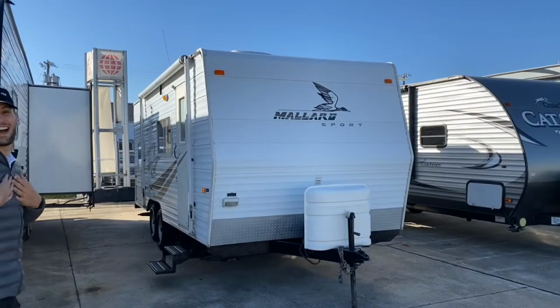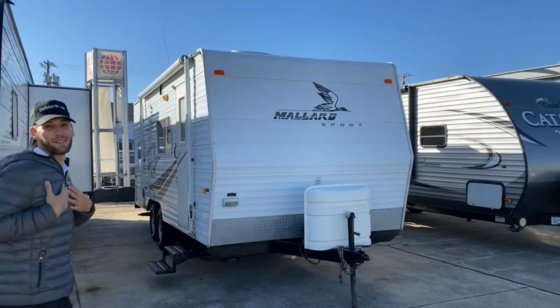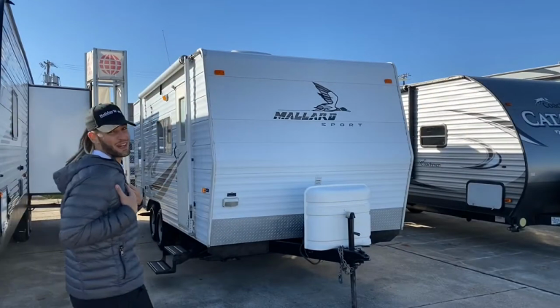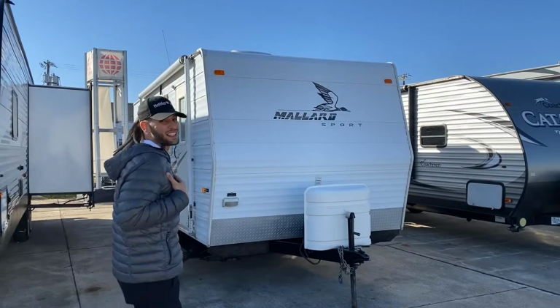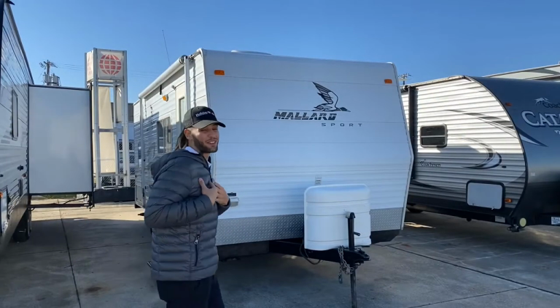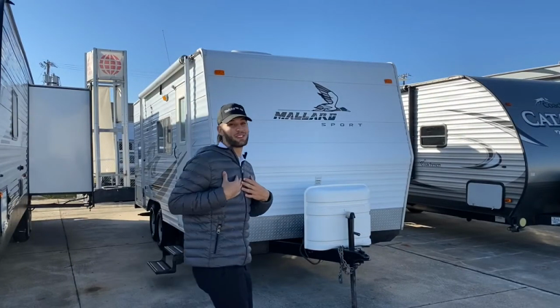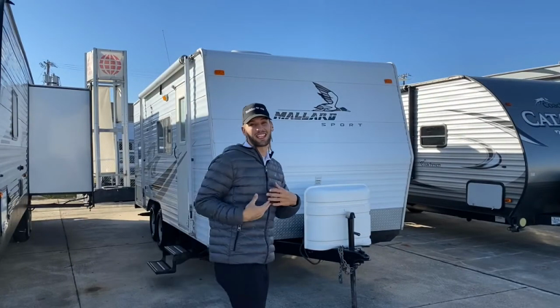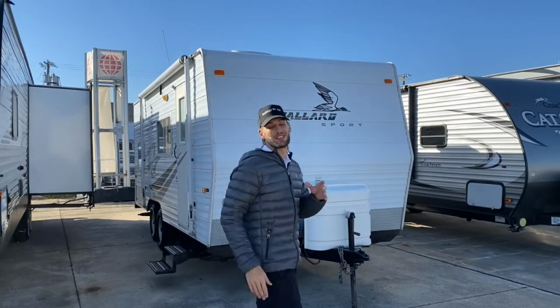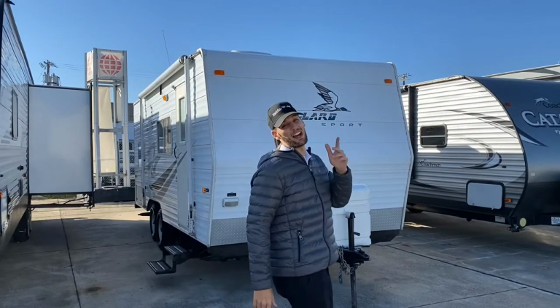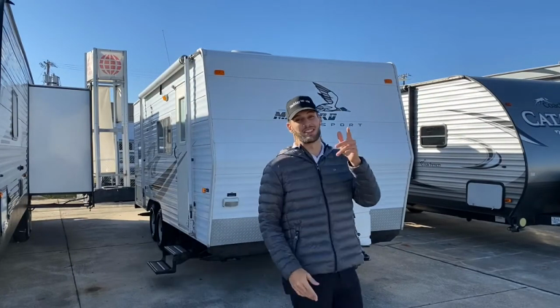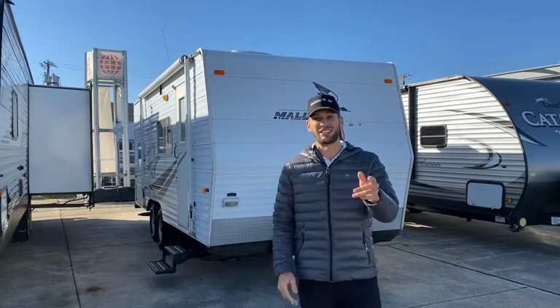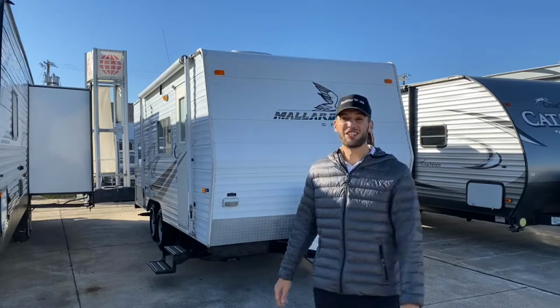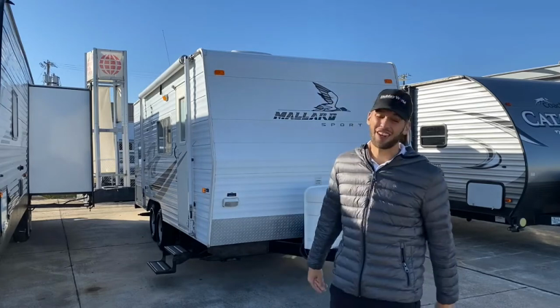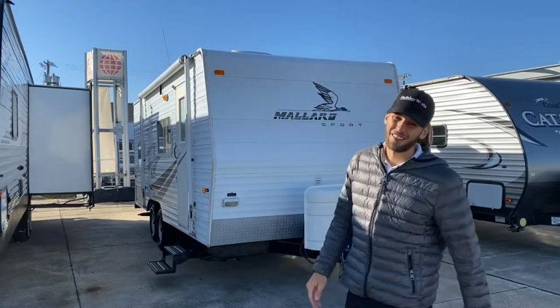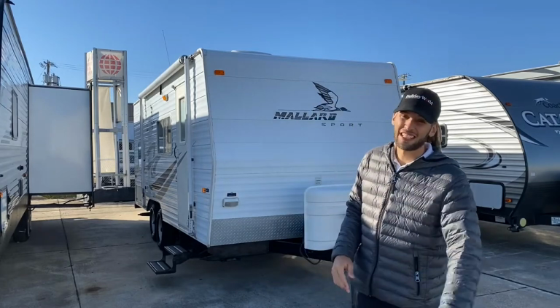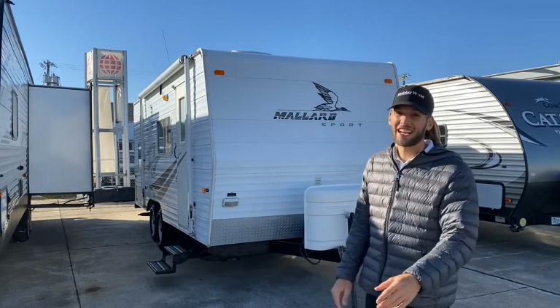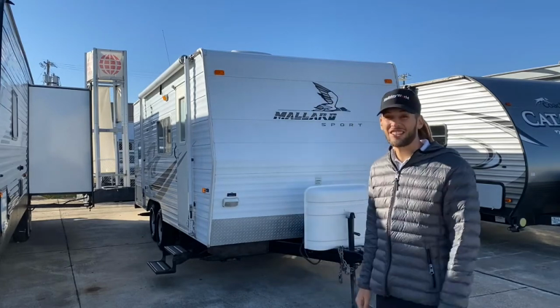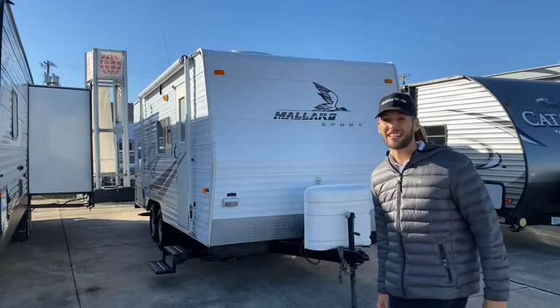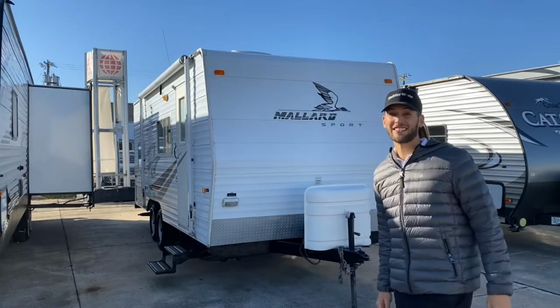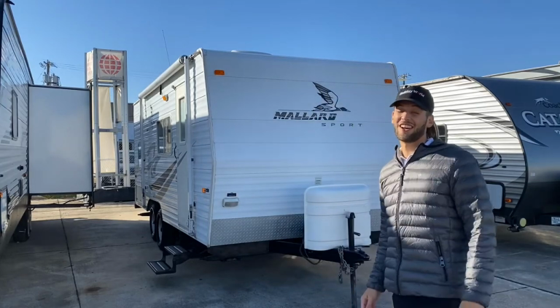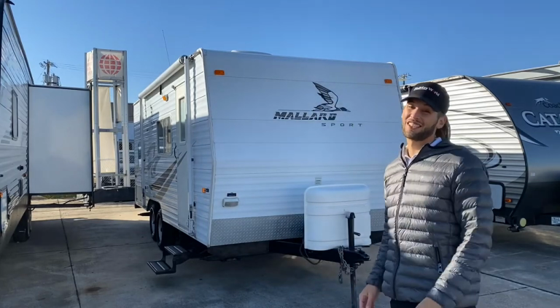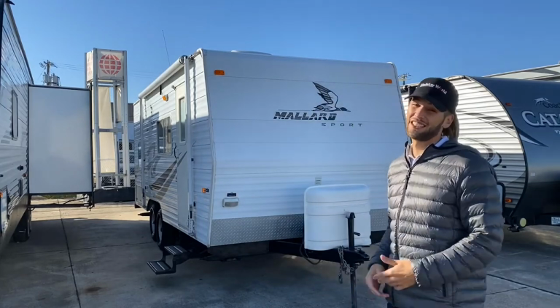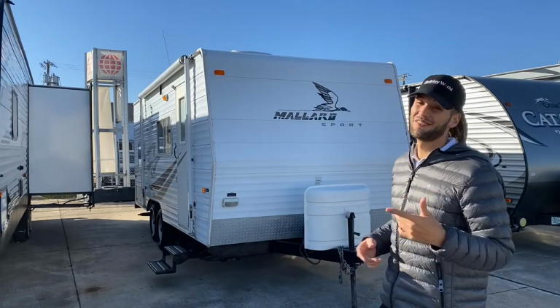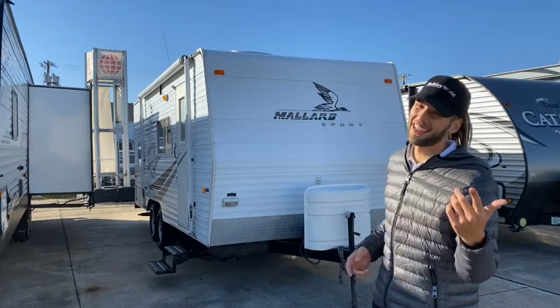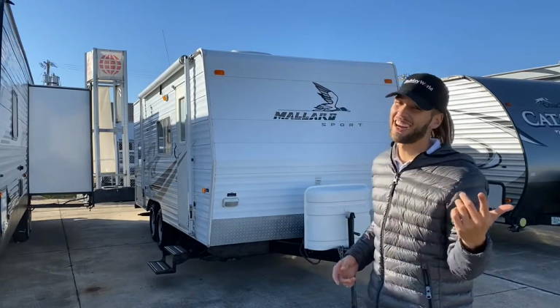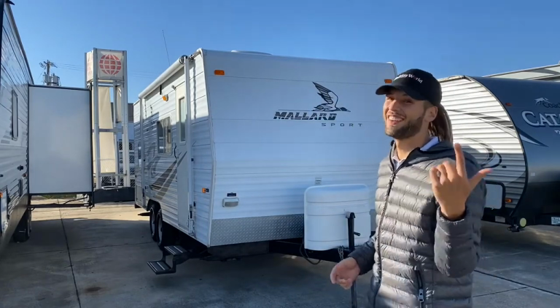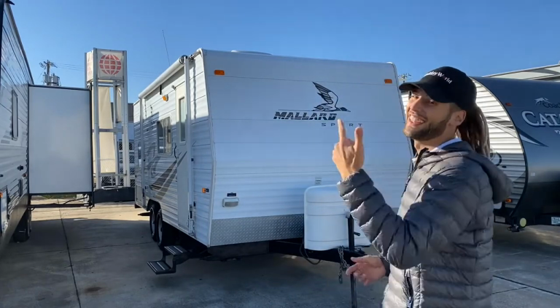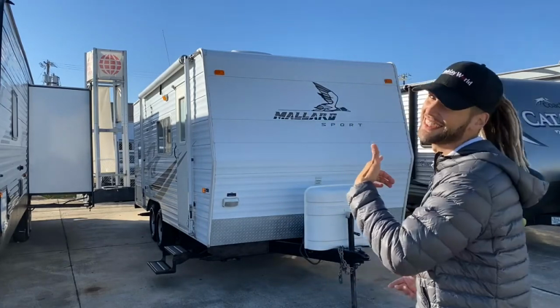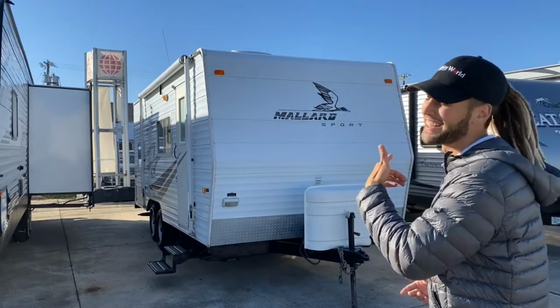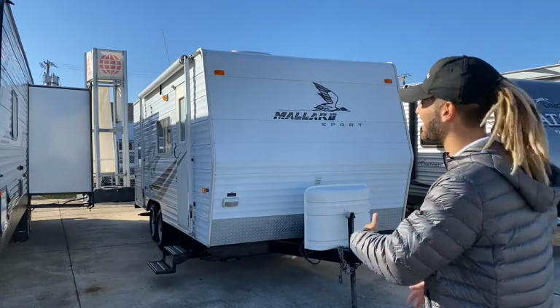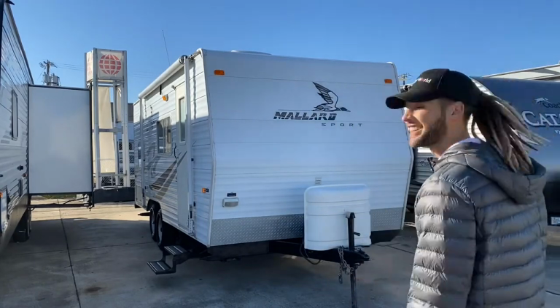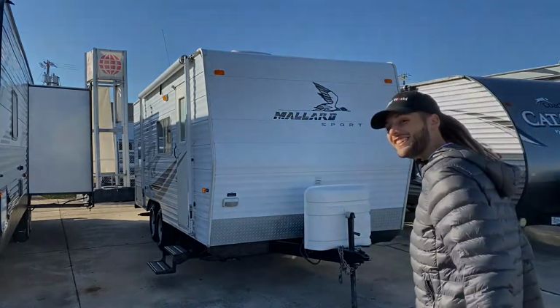I've been waiting for what feels like forever to show you an RV that's under $10,000. We finally got one here, so let's go take a look.